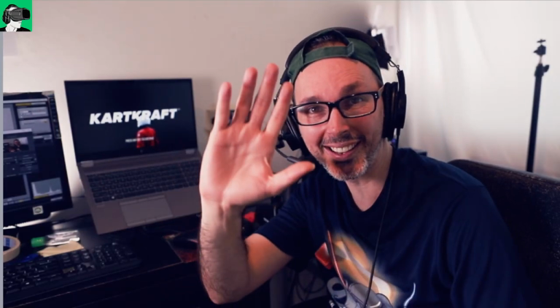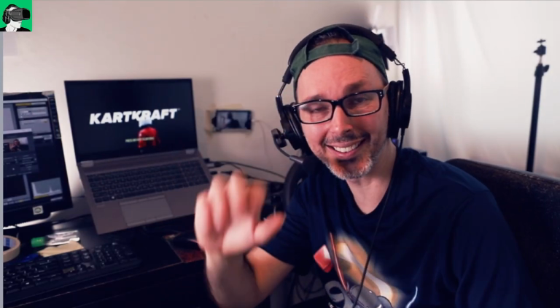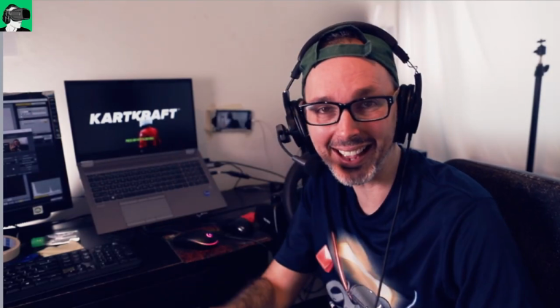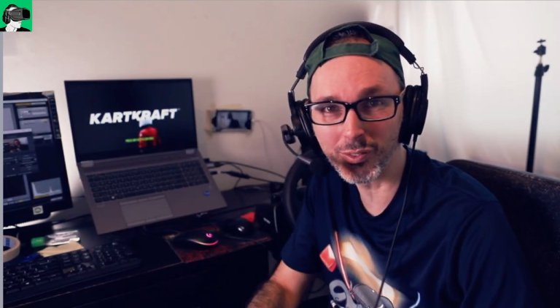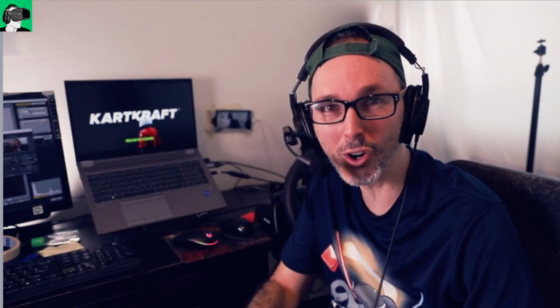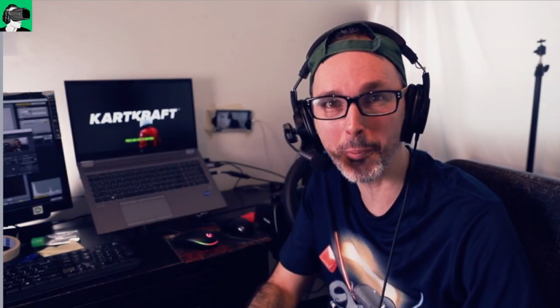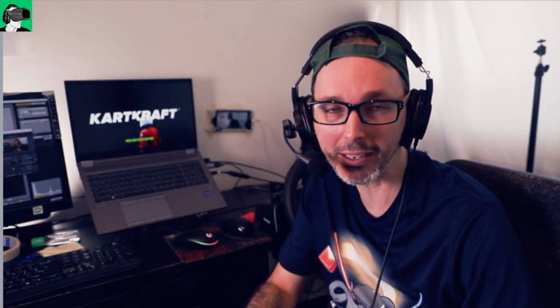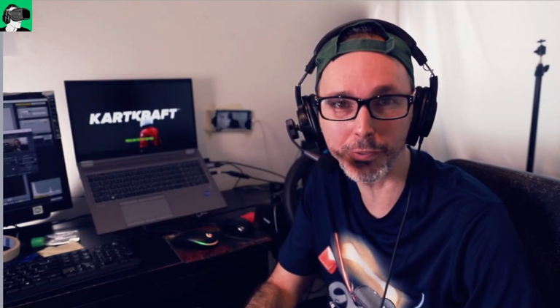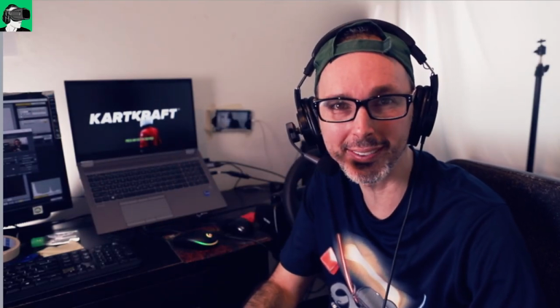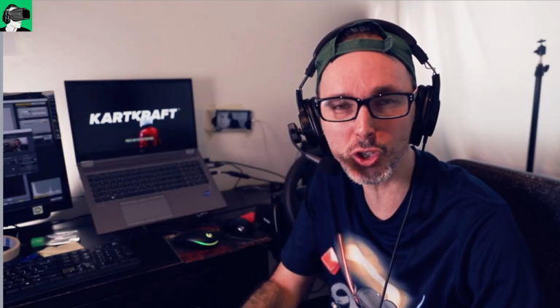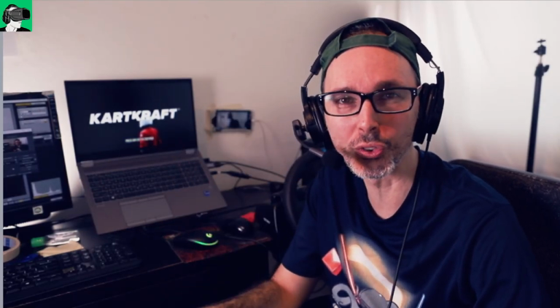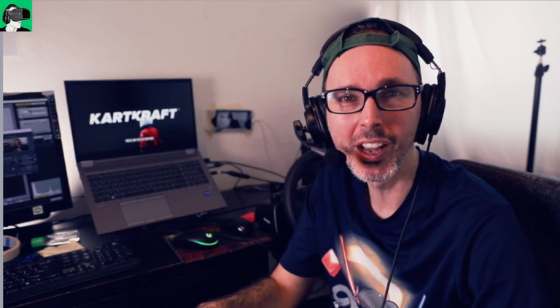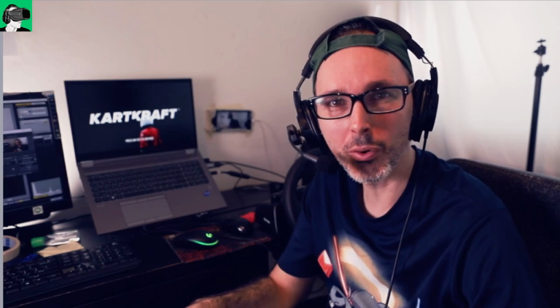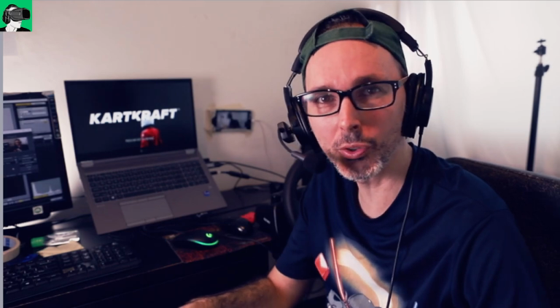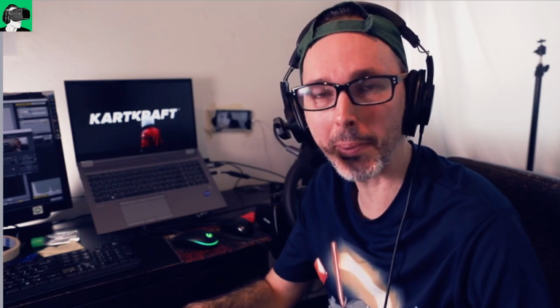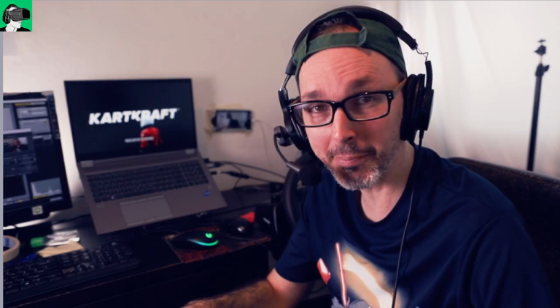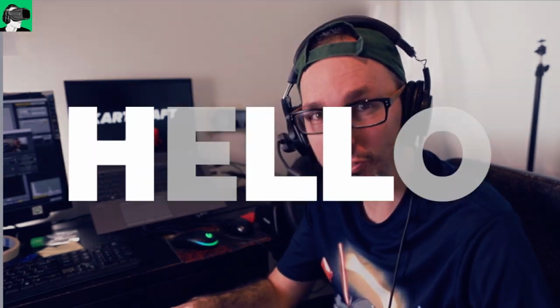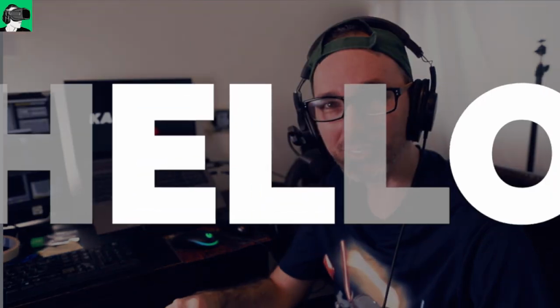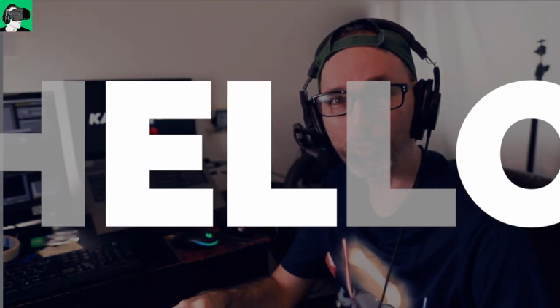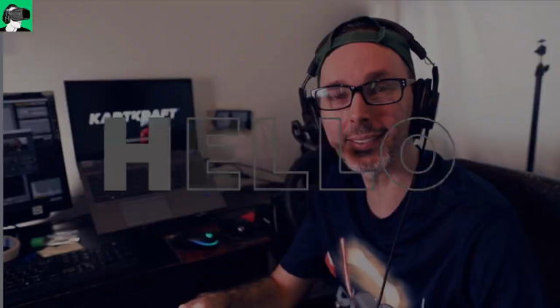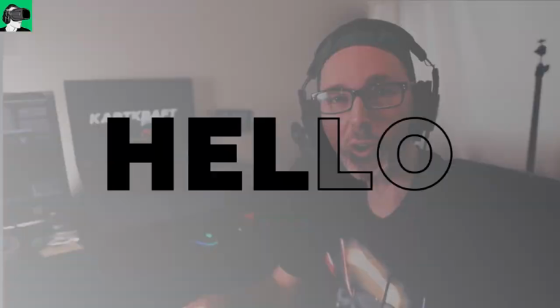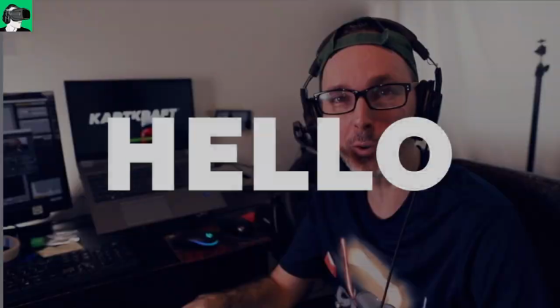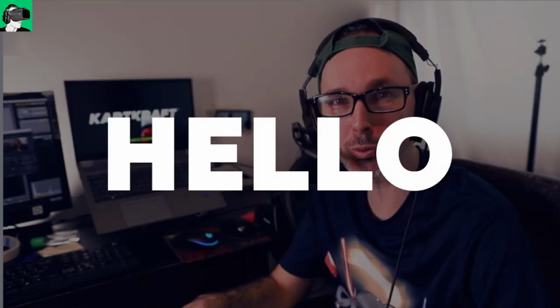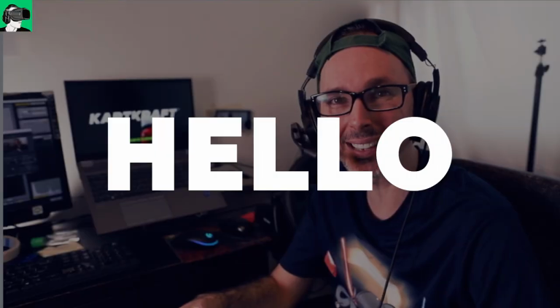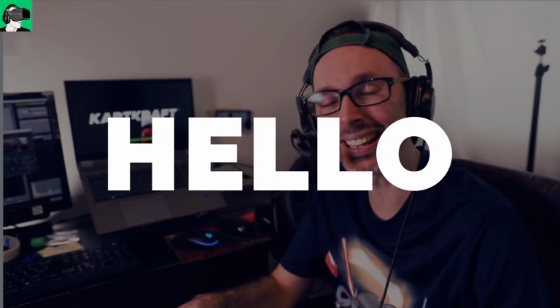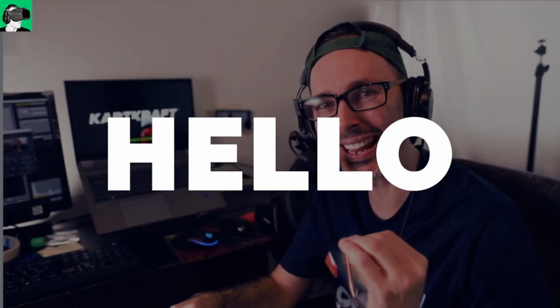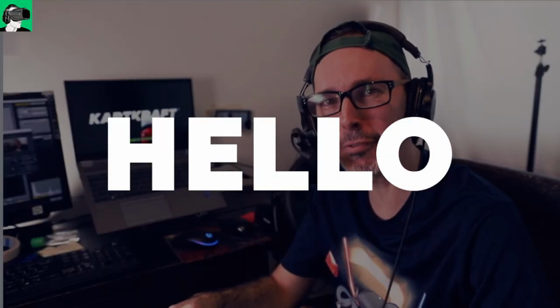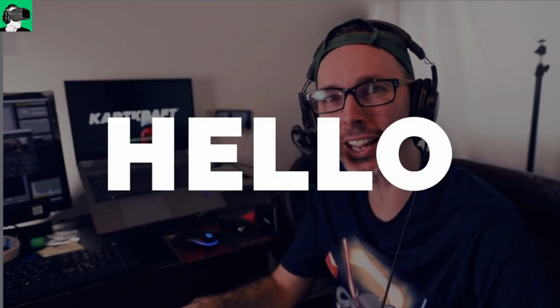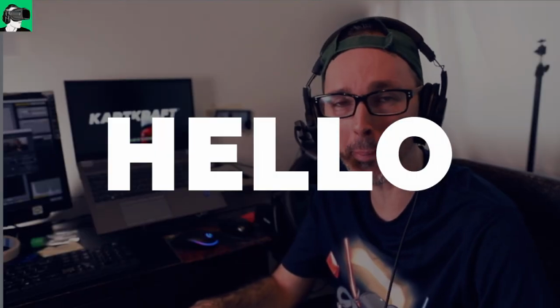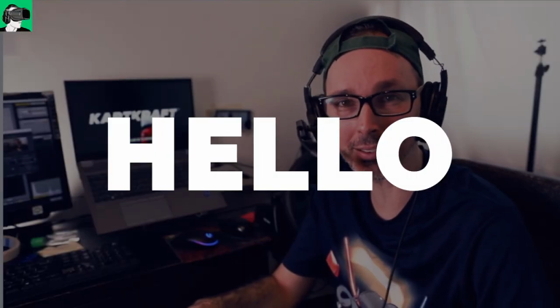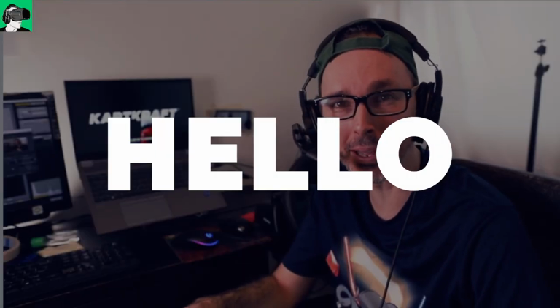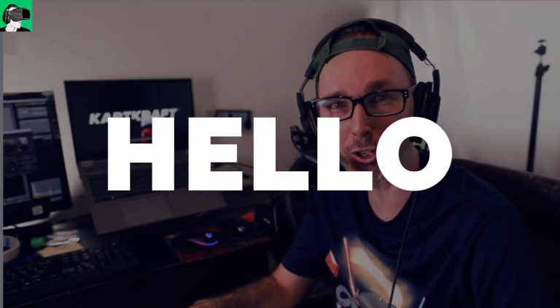Hi guys, and welcome back to Vio Essentials, where we talk about the practical uses of virtual reality and everything about the metaverse.